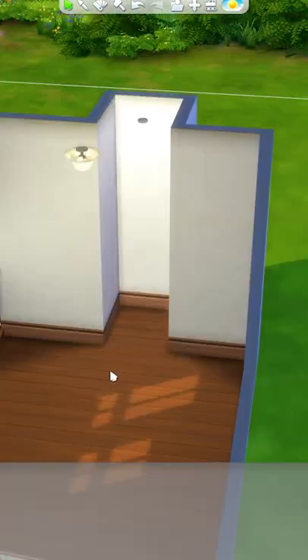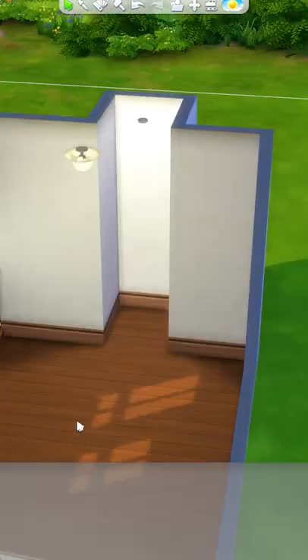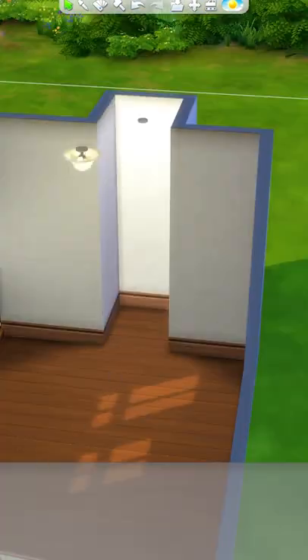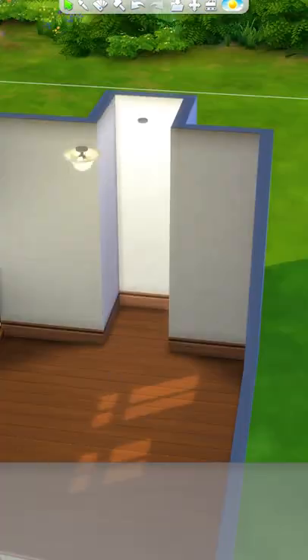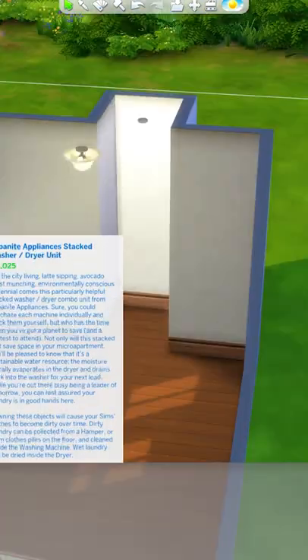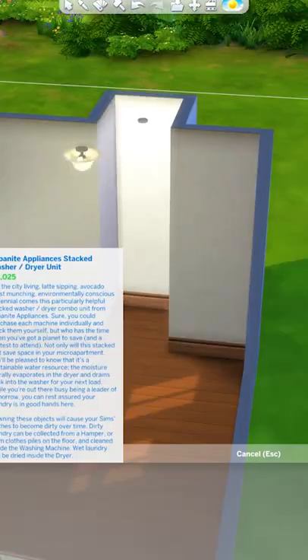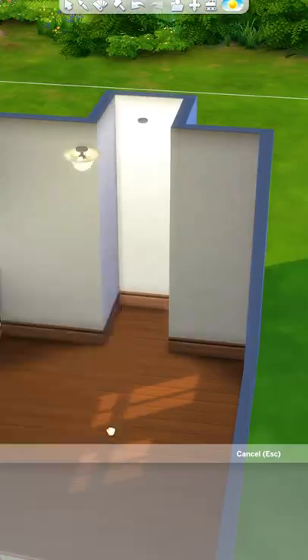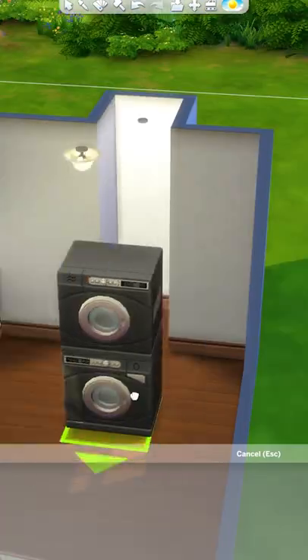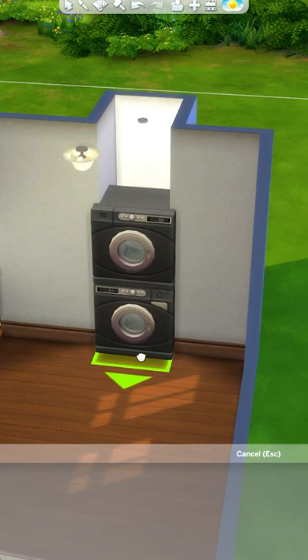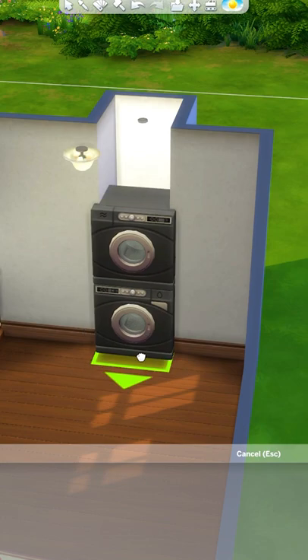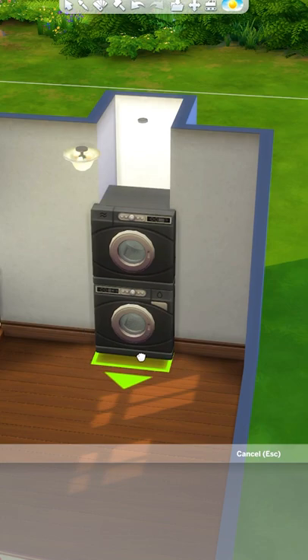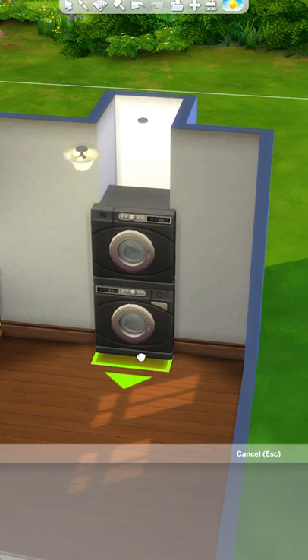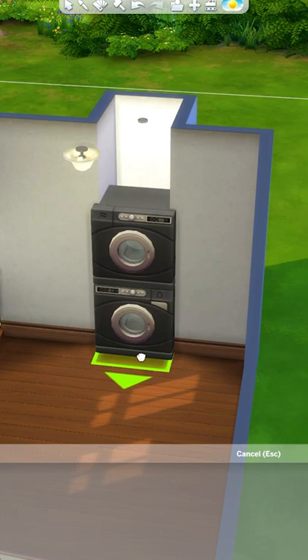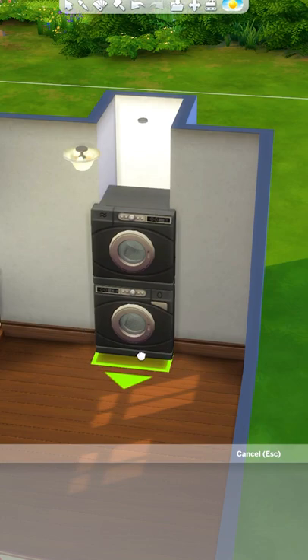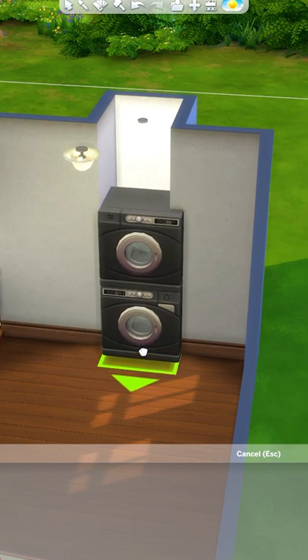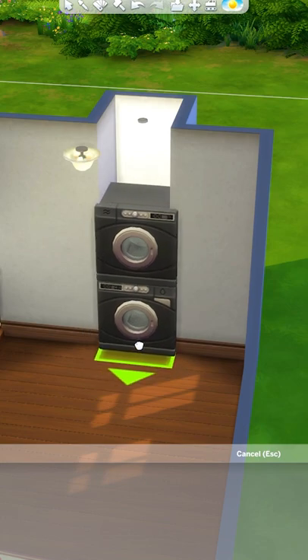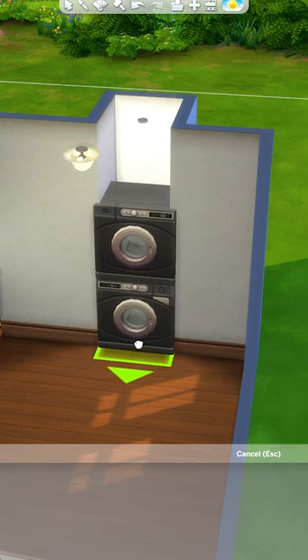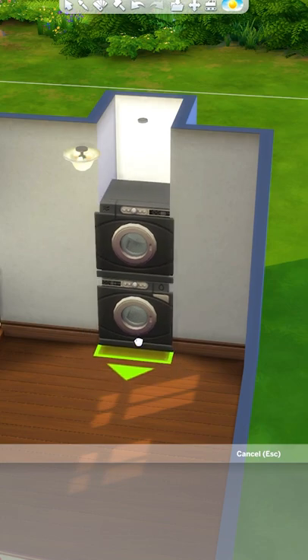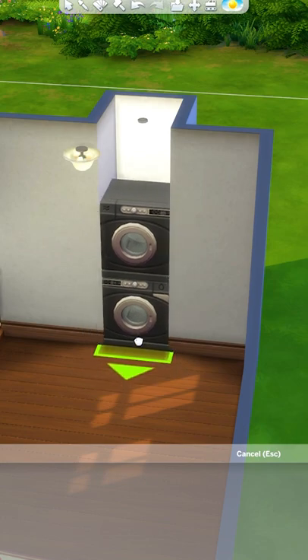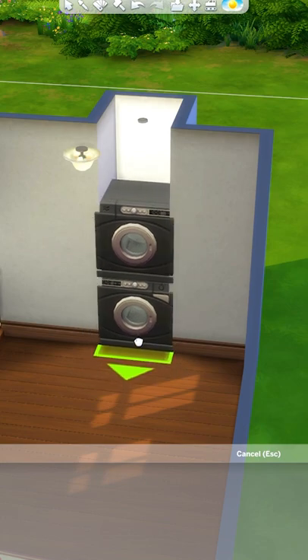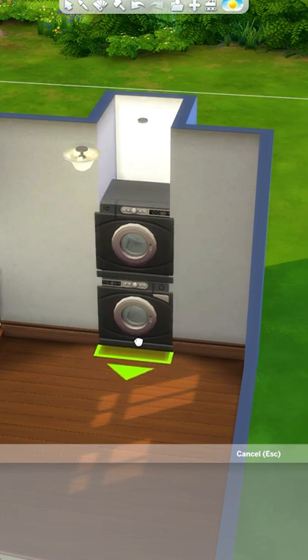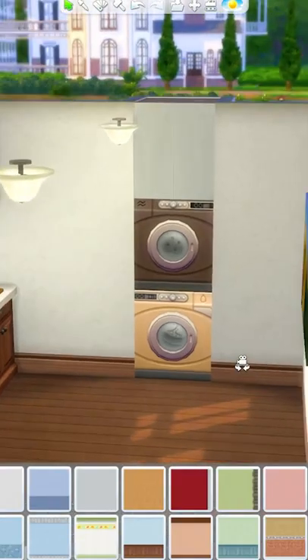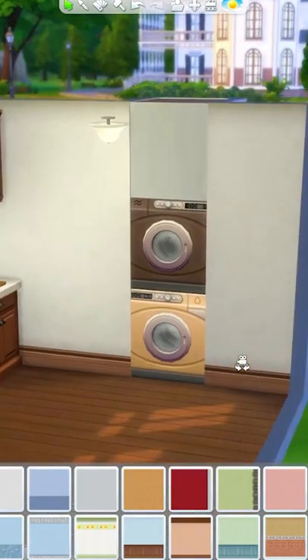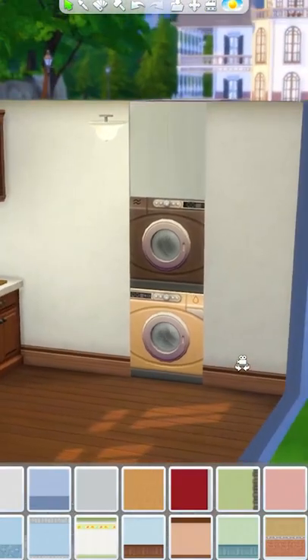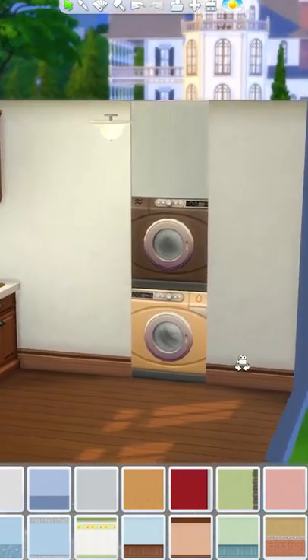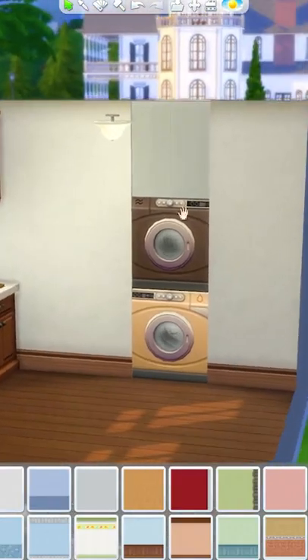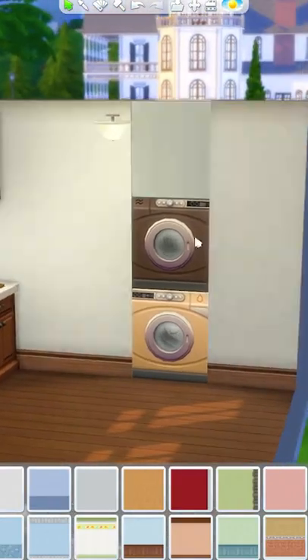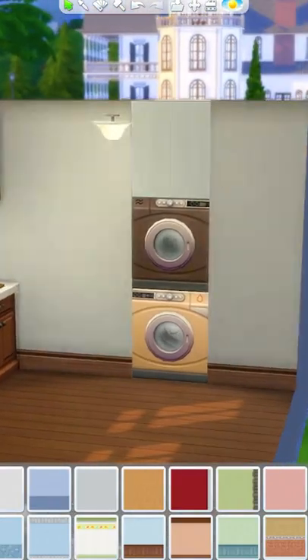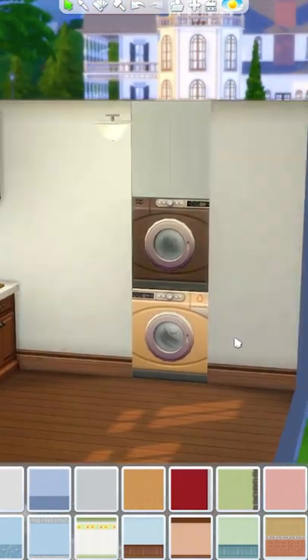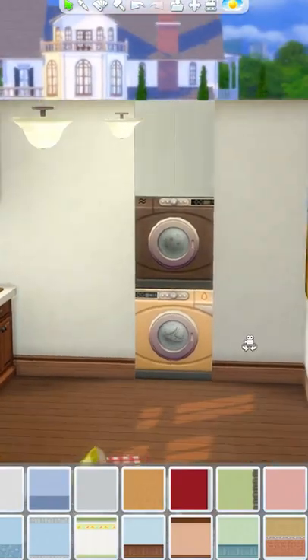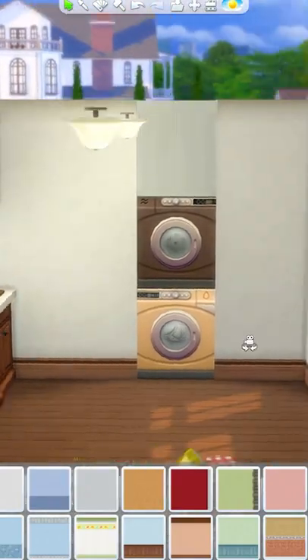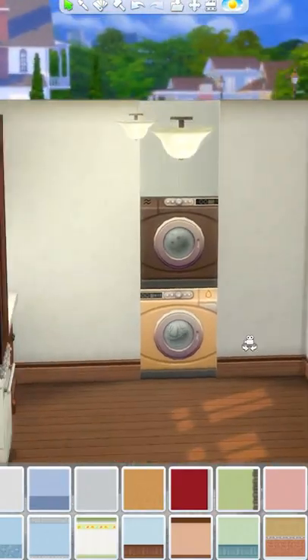Some people put their washing machines and dryers in the kitchen, and you can use the same trick to fill up the gap.